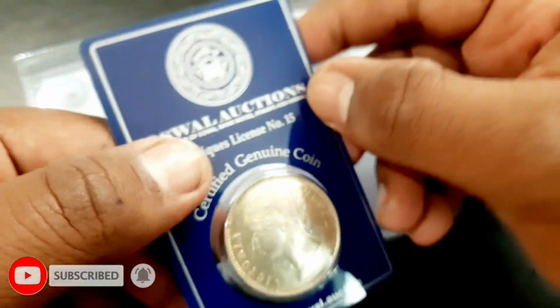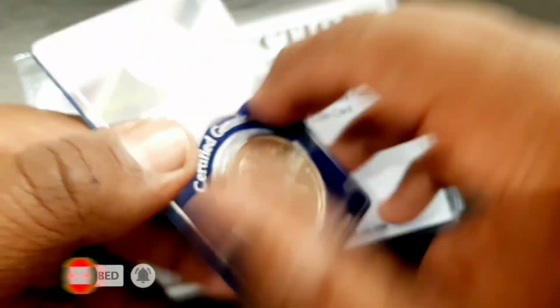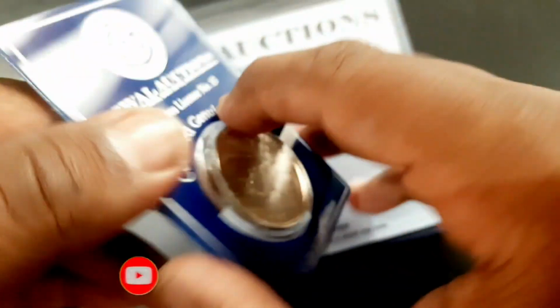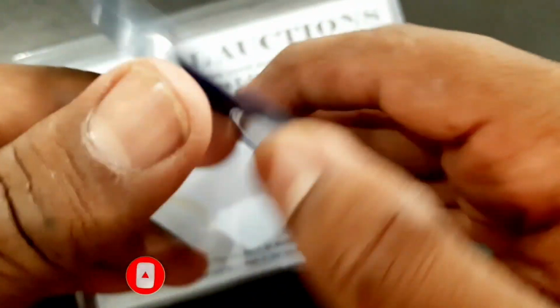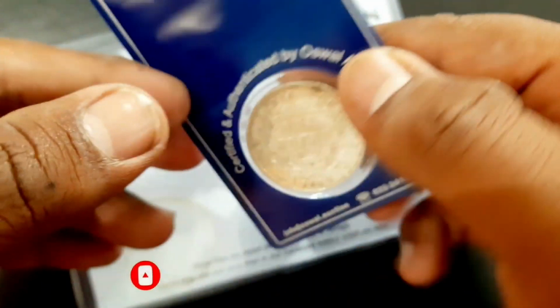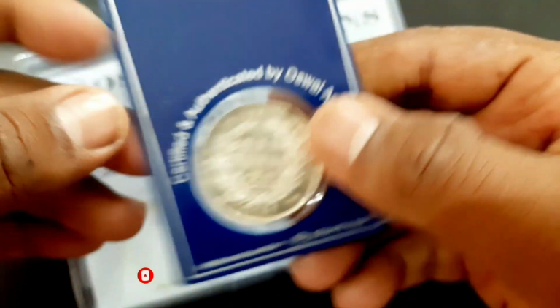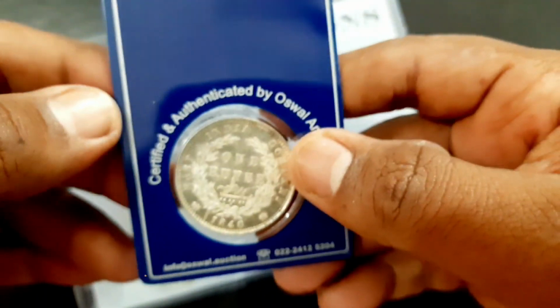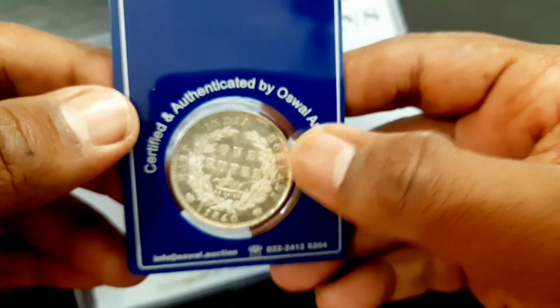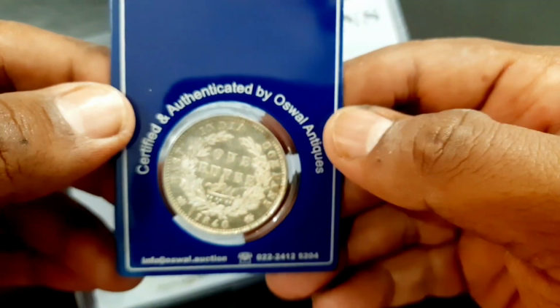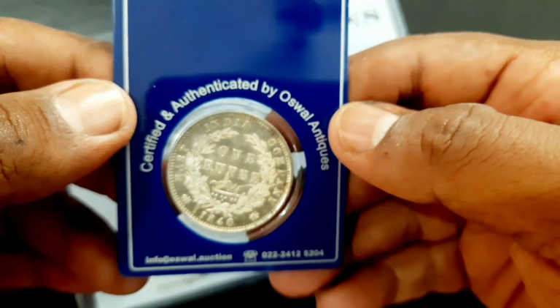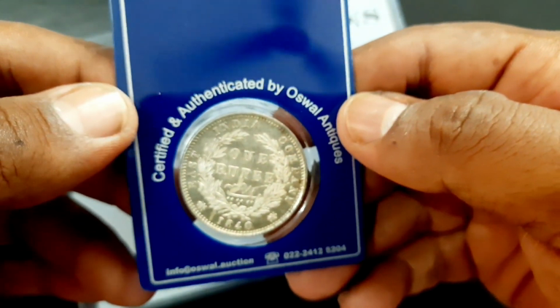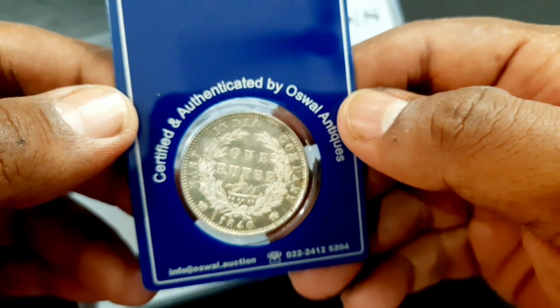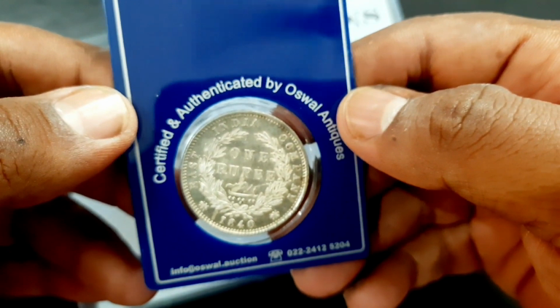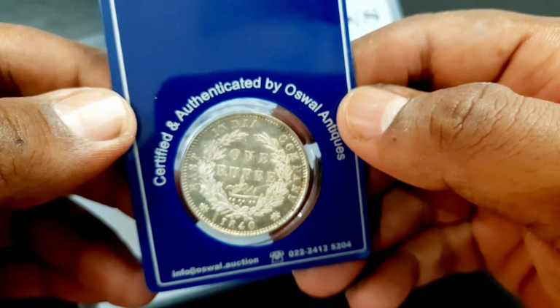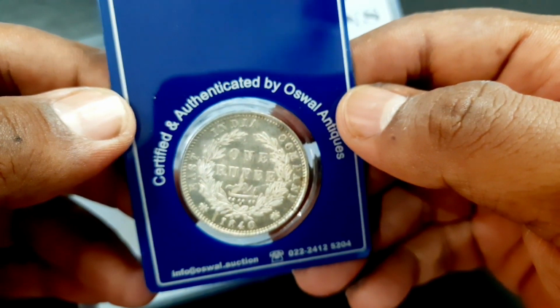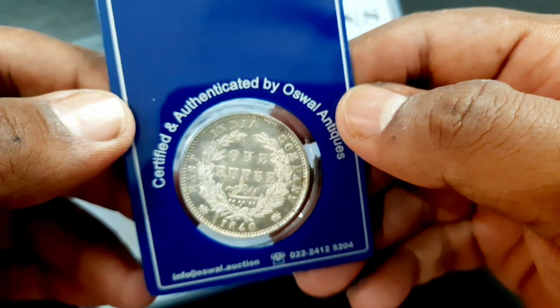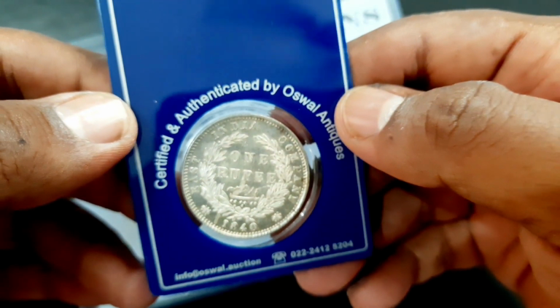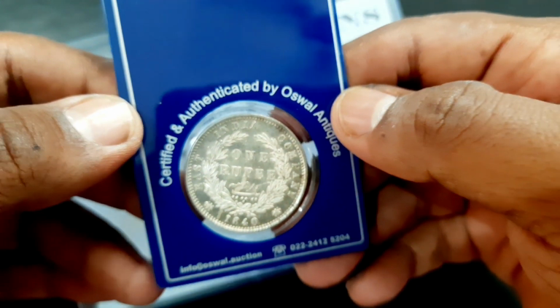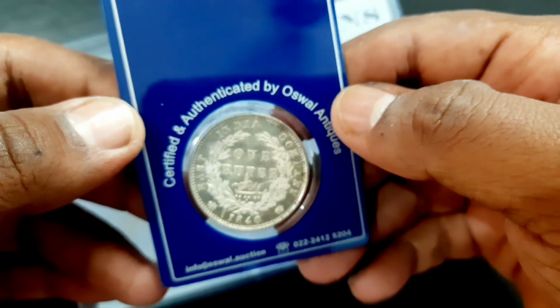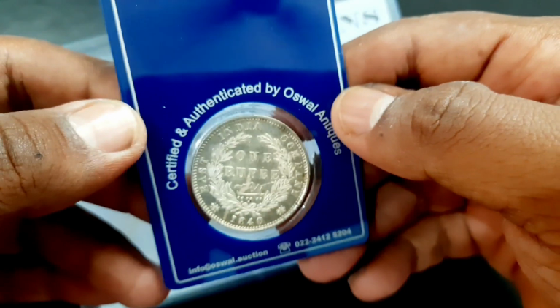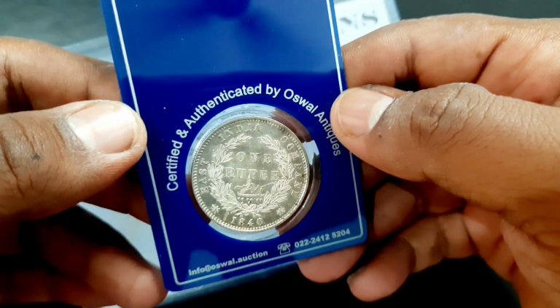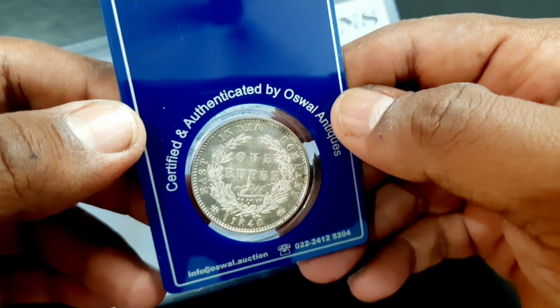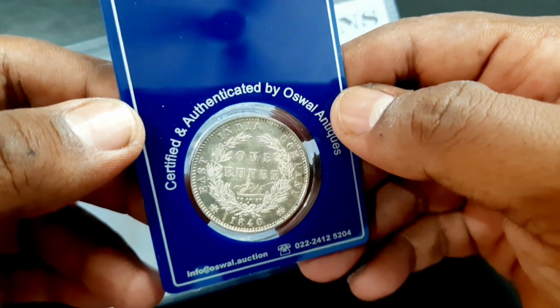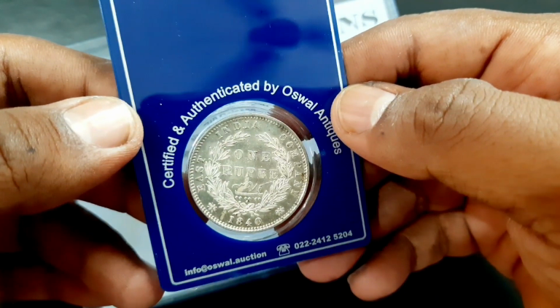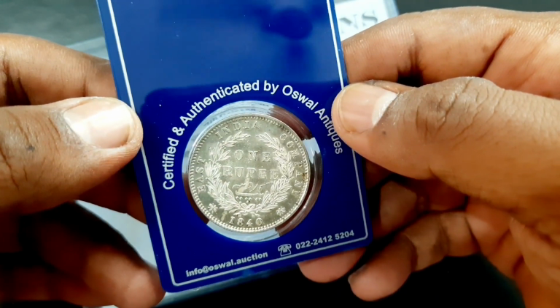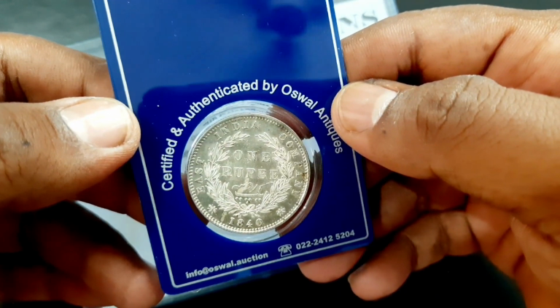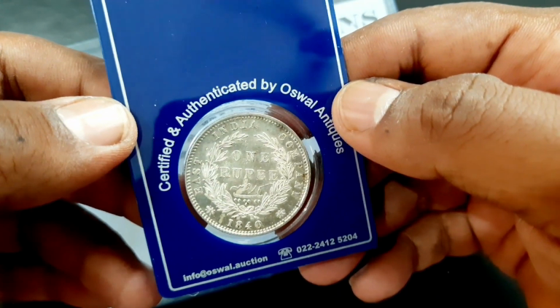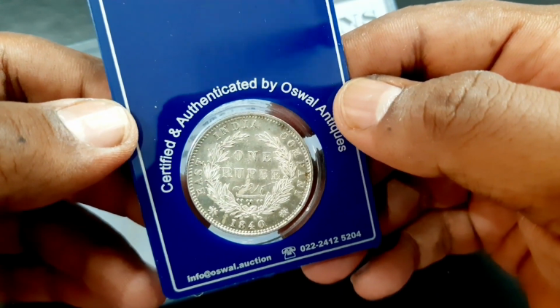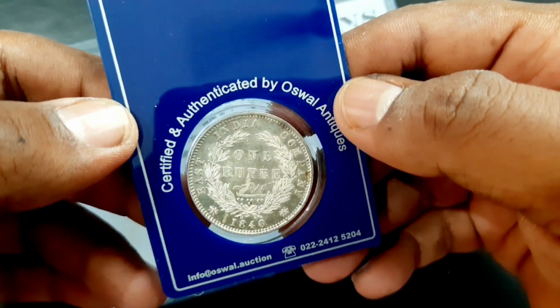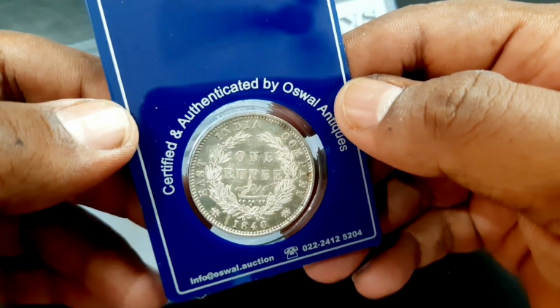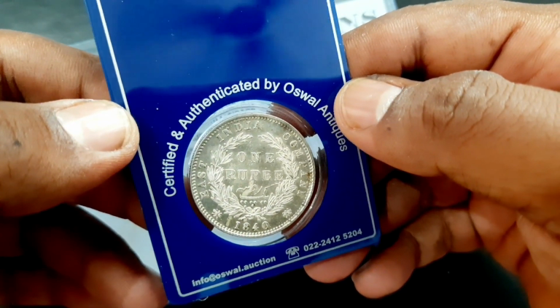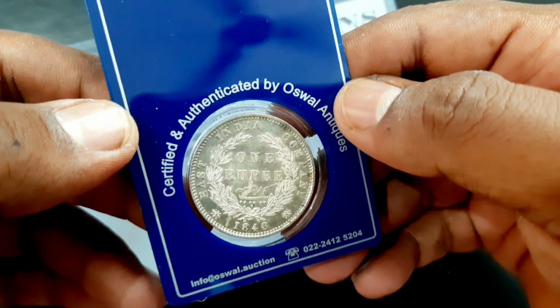The coin is made of silver, weighing 11.66 grams, with a diameter of 30.5 millimeters and a milled edge.